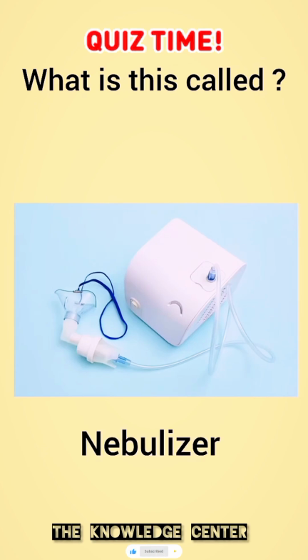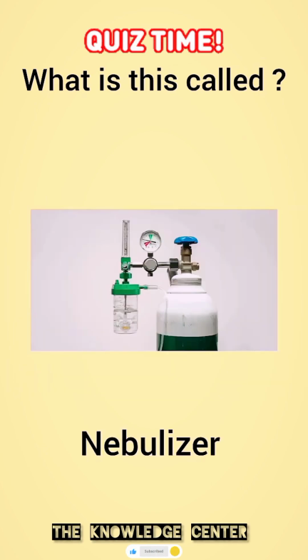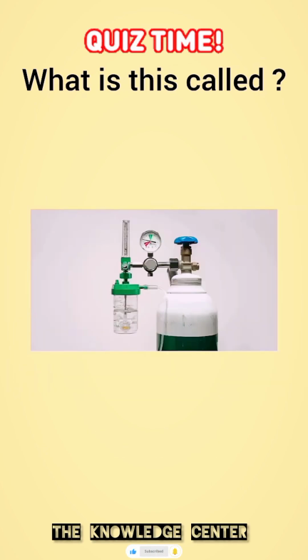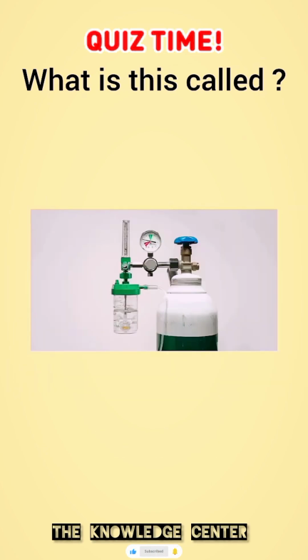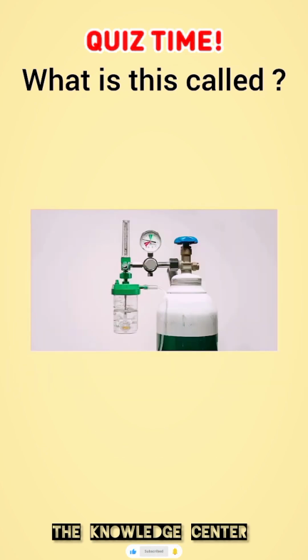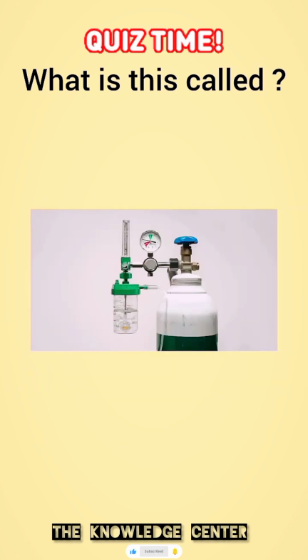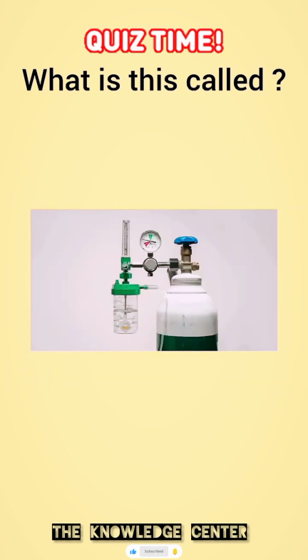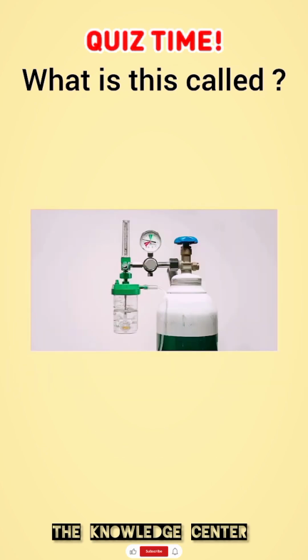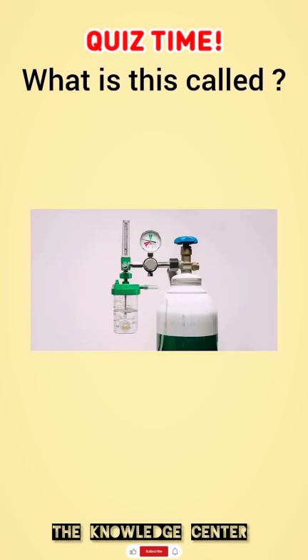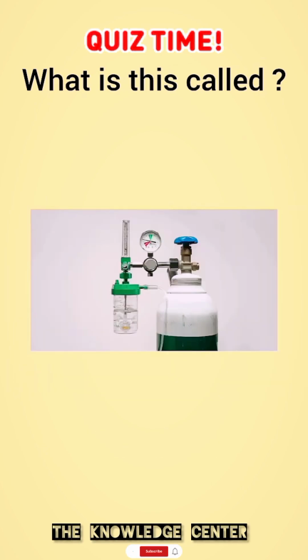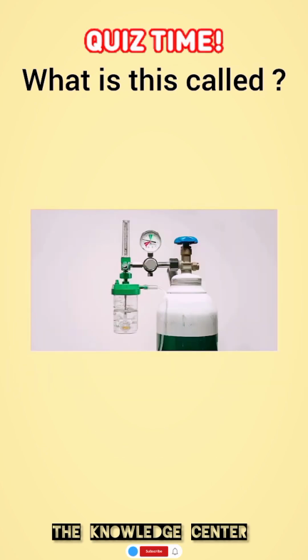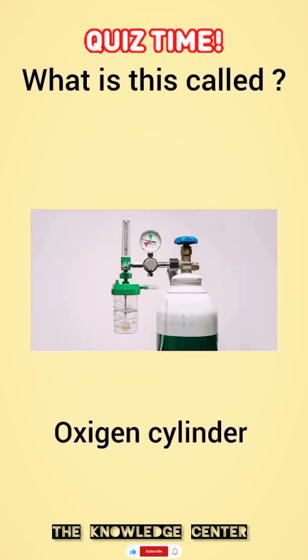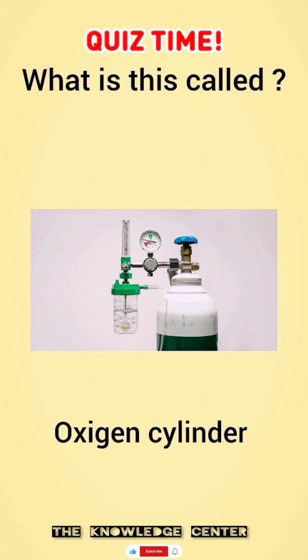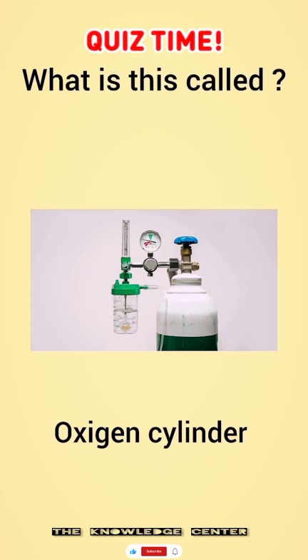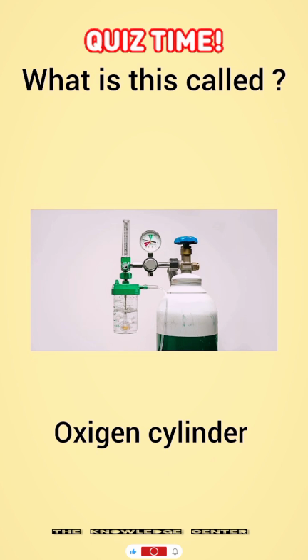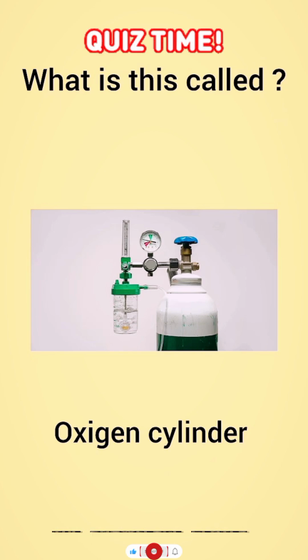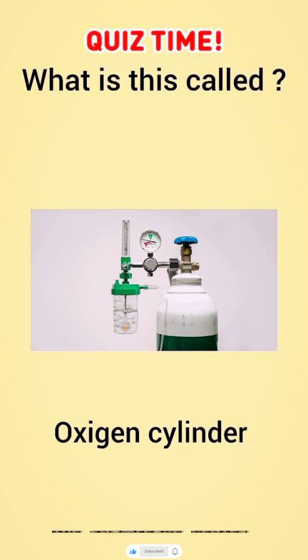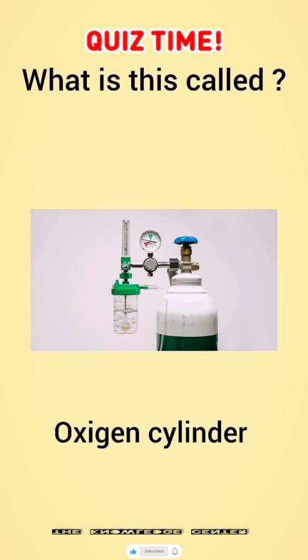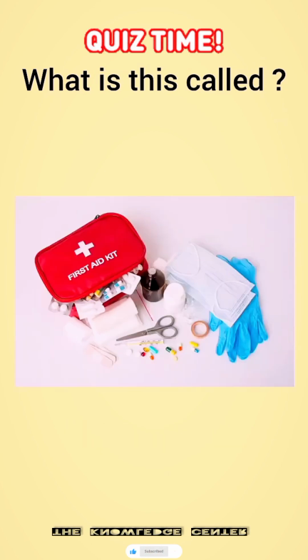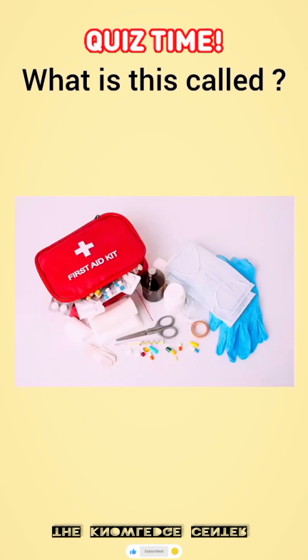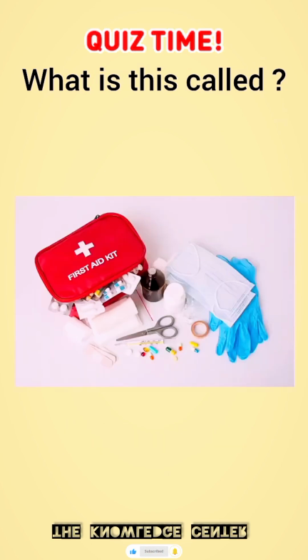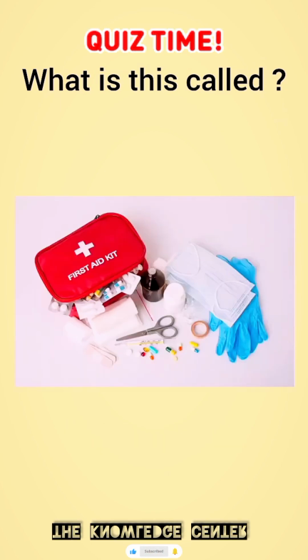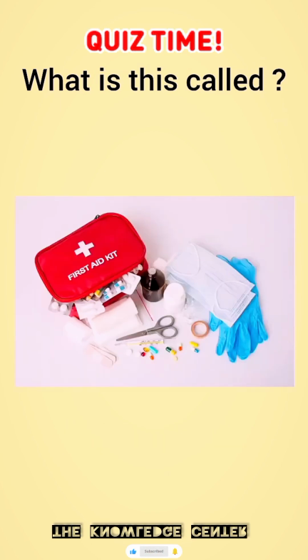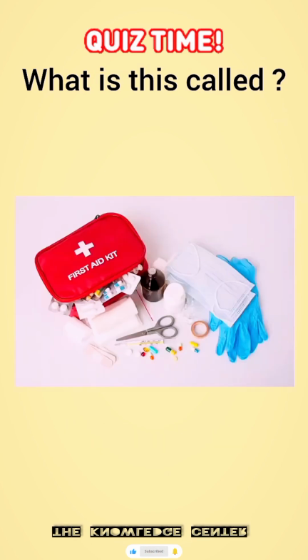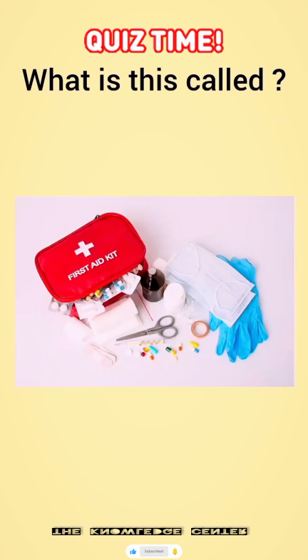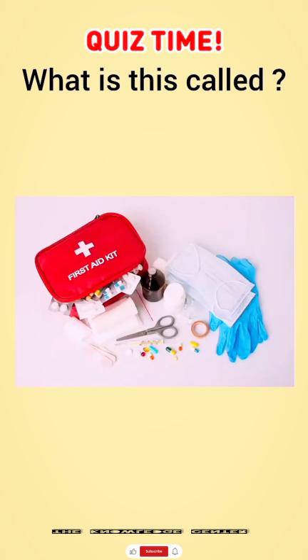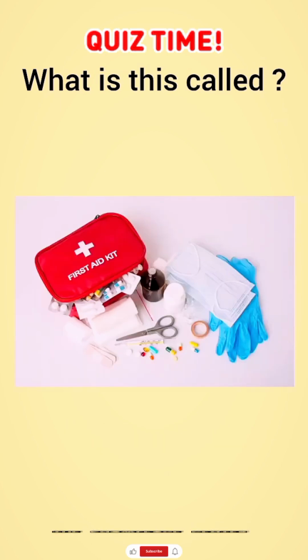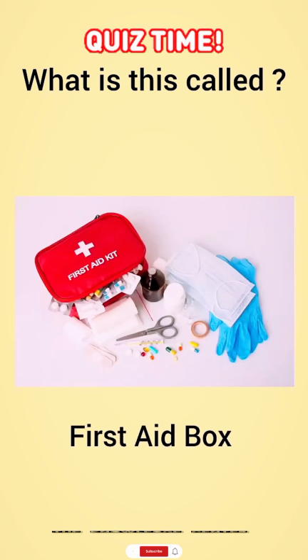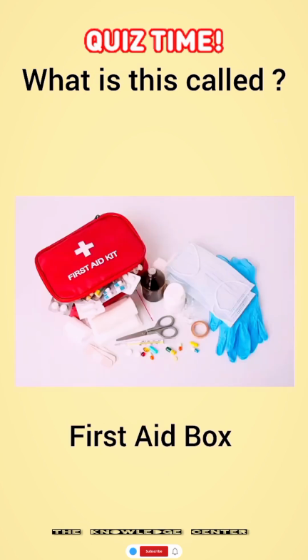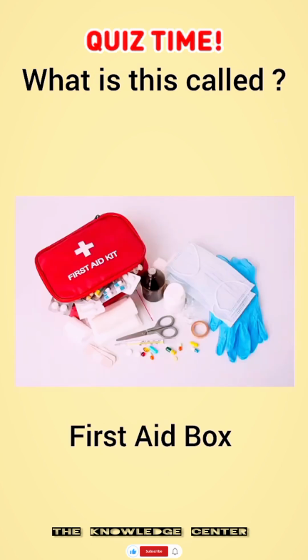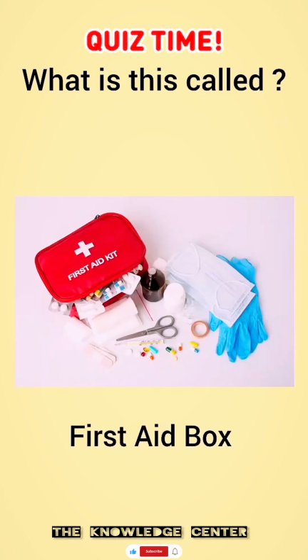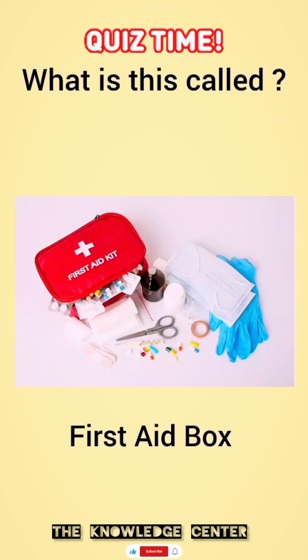What is this called? Oxygen cylinder. What is this called? First aid box.